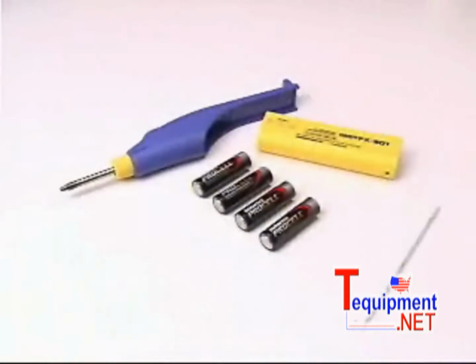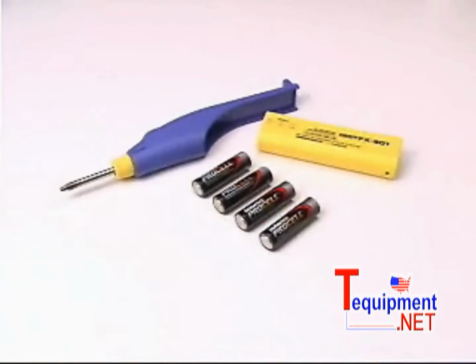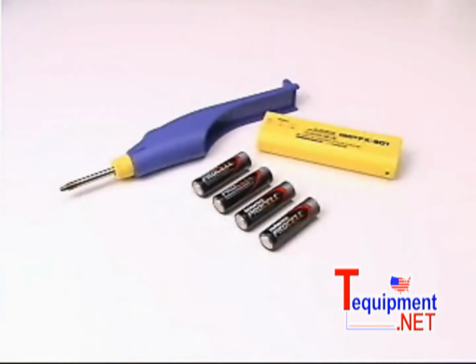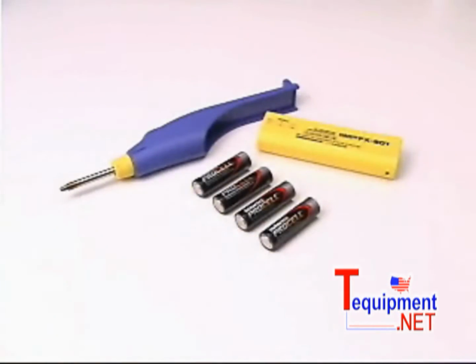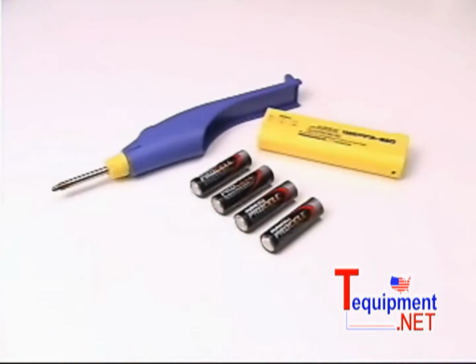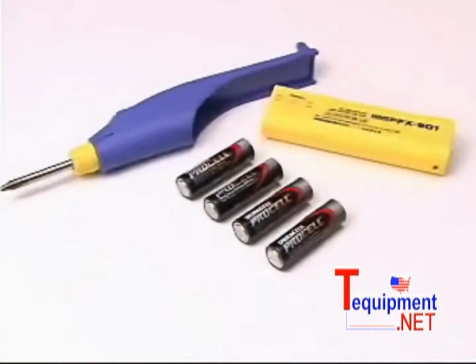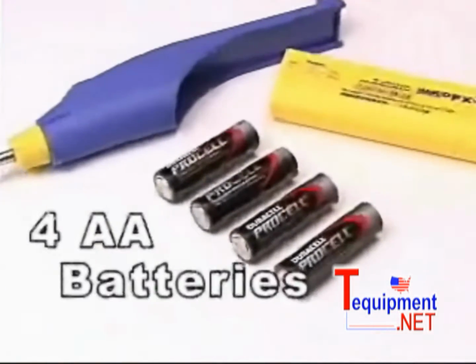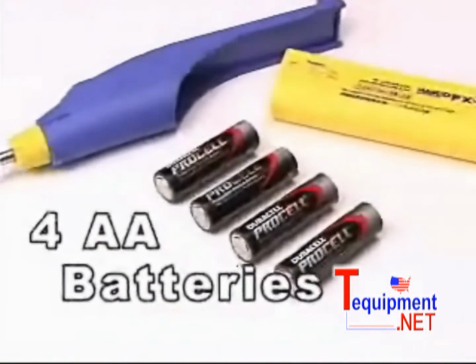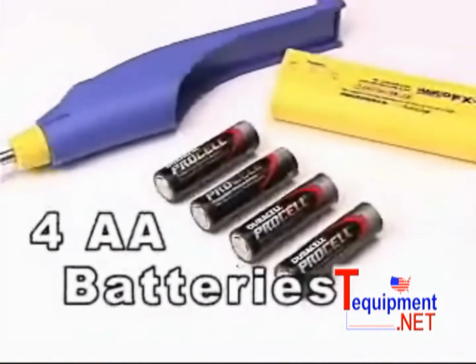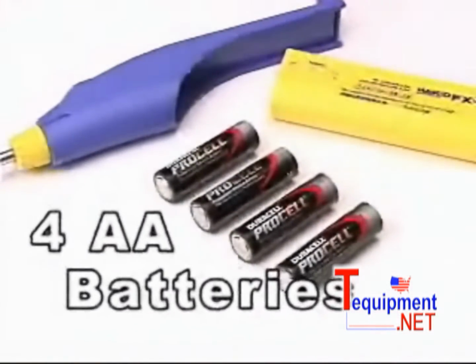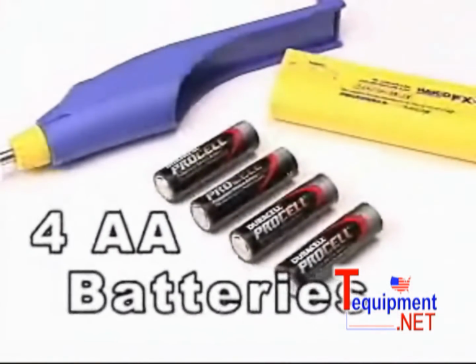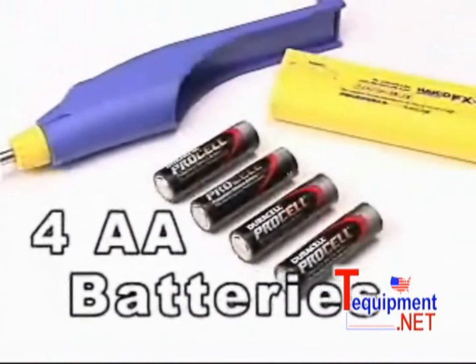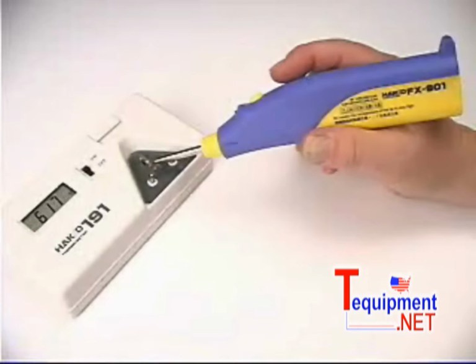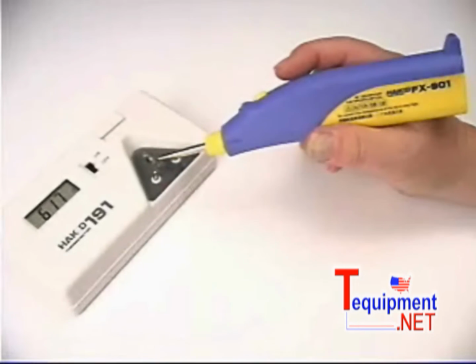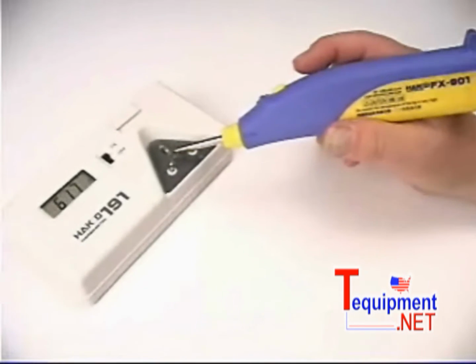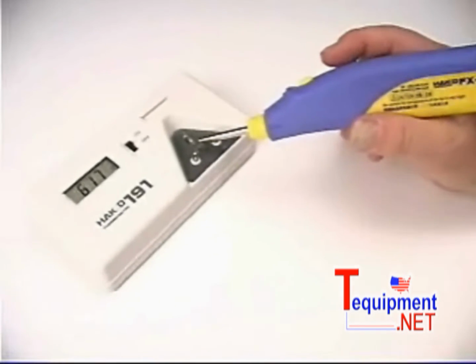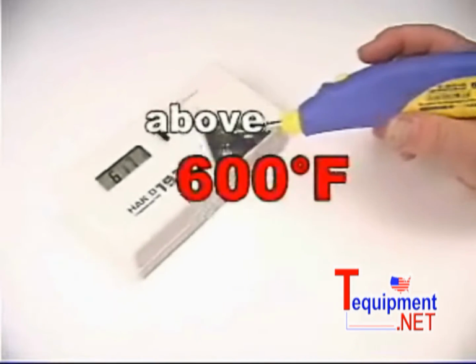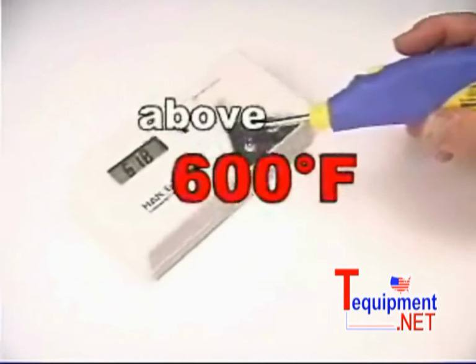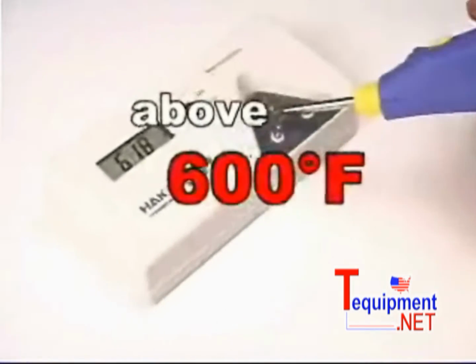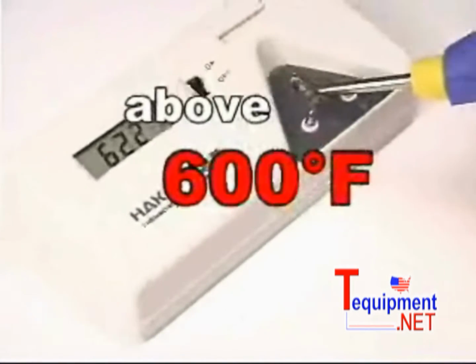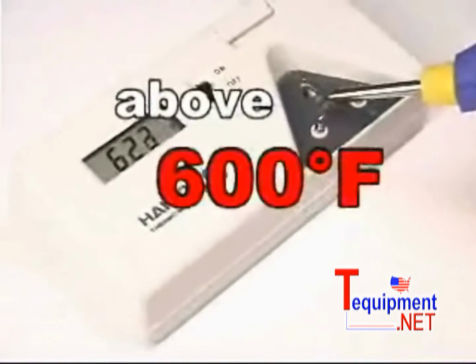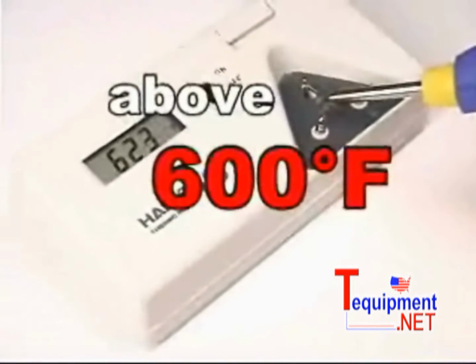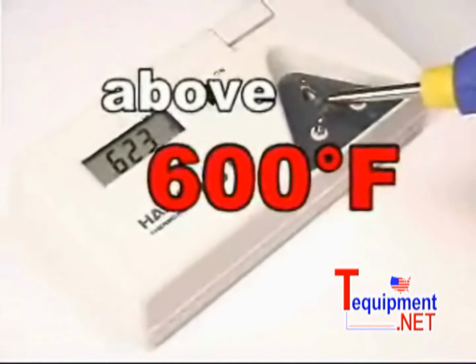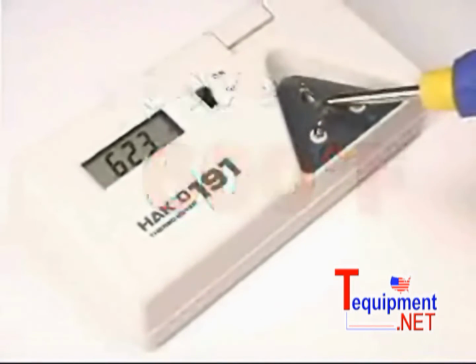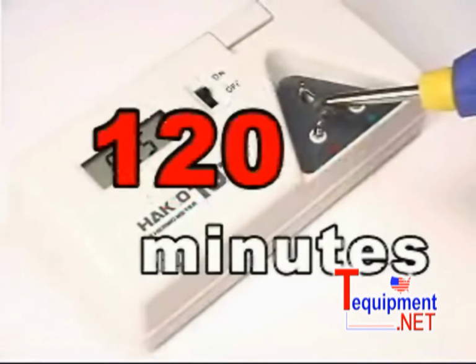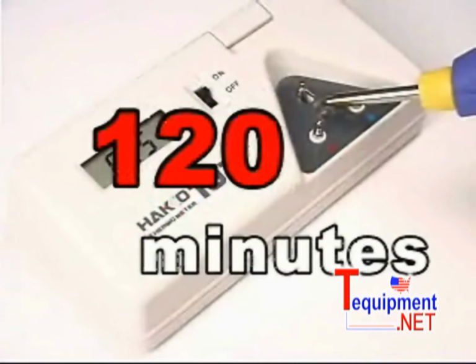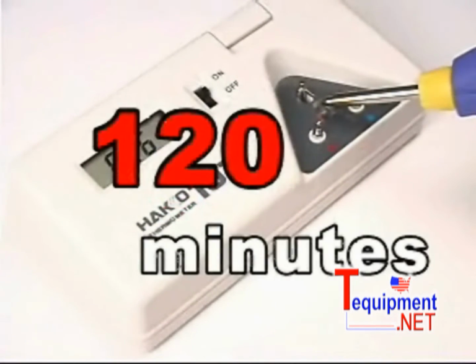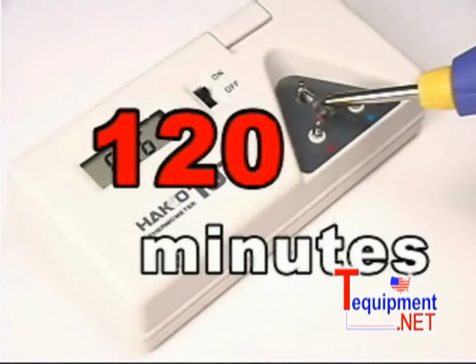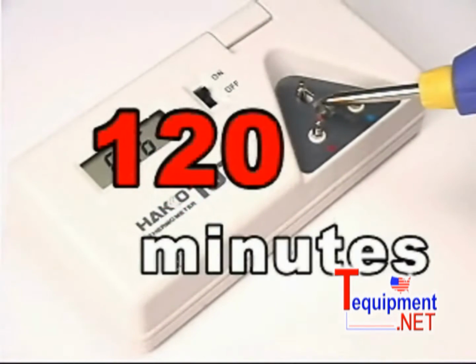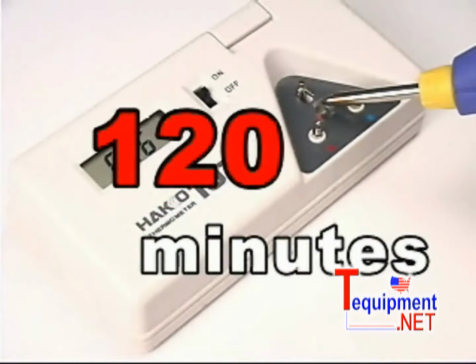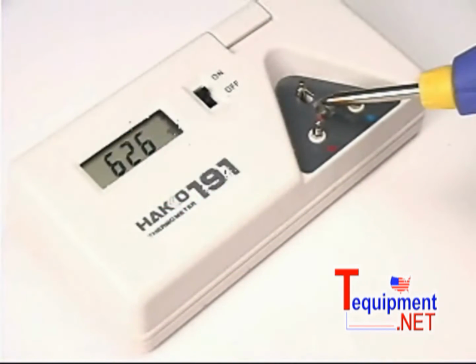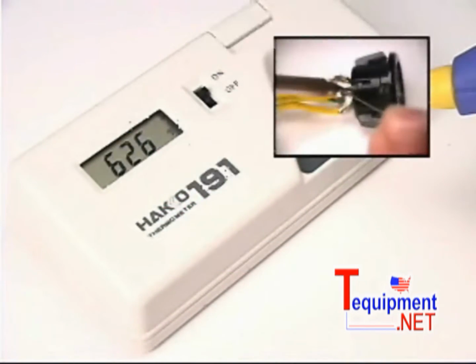The FX901 is powered by four AA batteries and will operate above 600 degrees Fahrenheit for up to 120 continuous minutes.